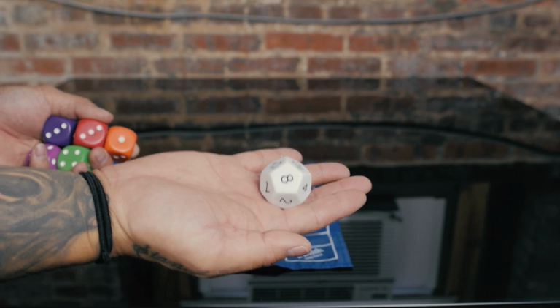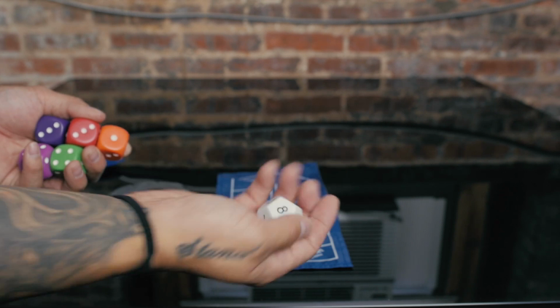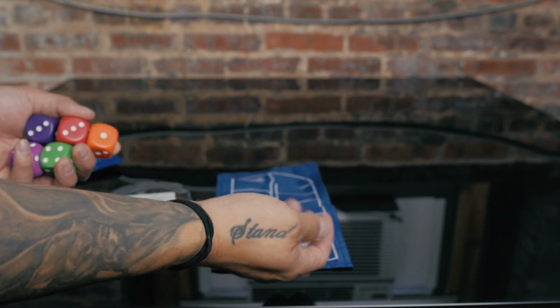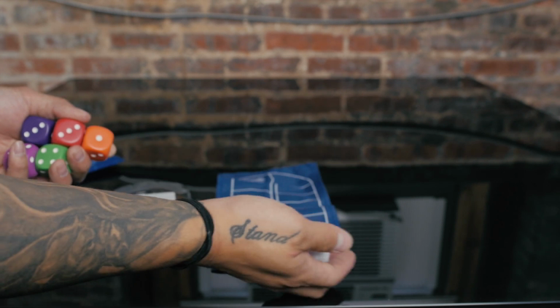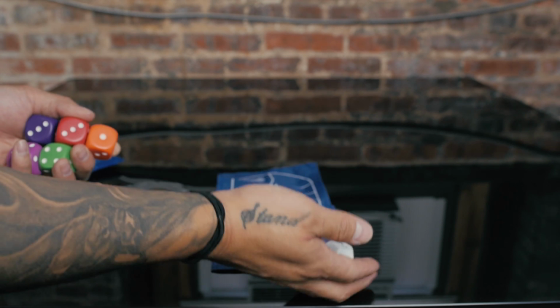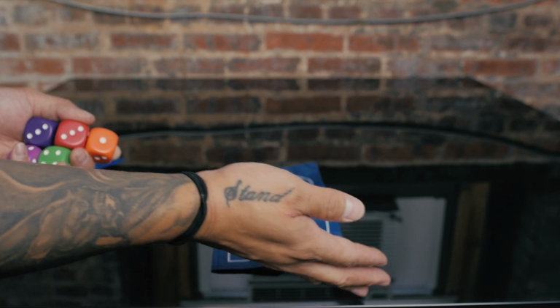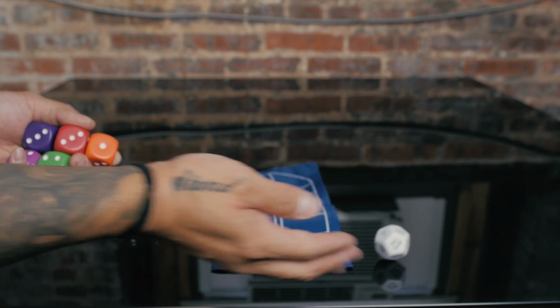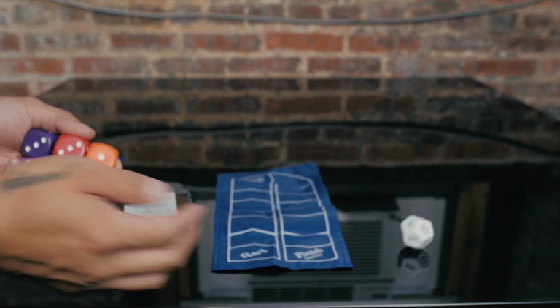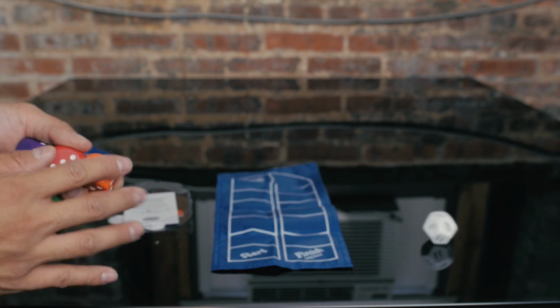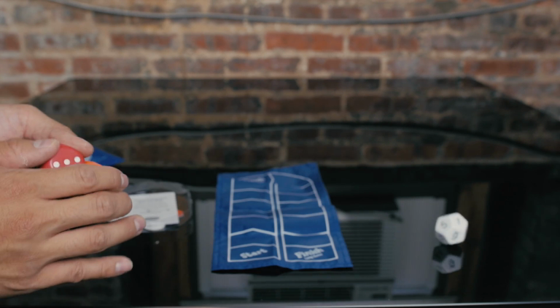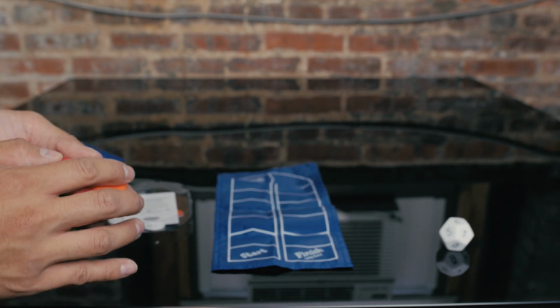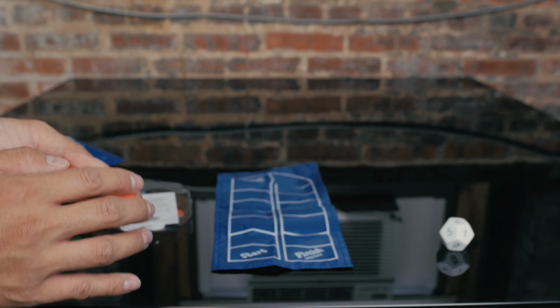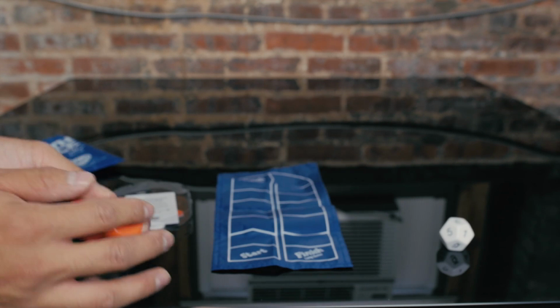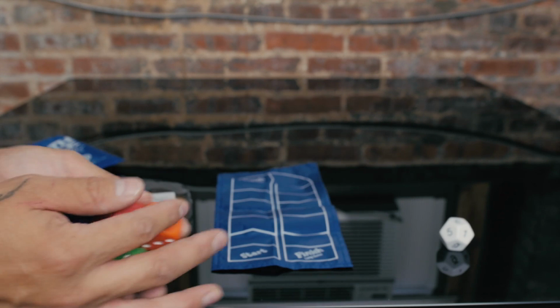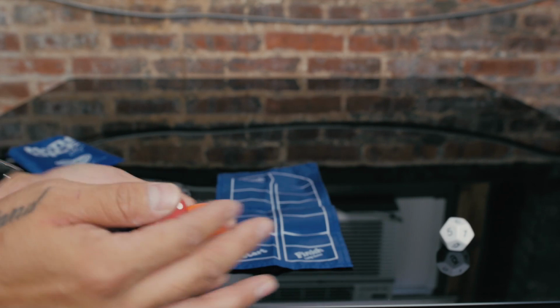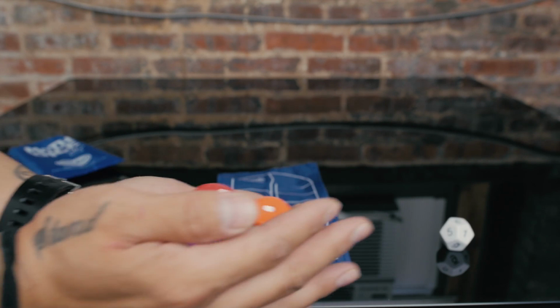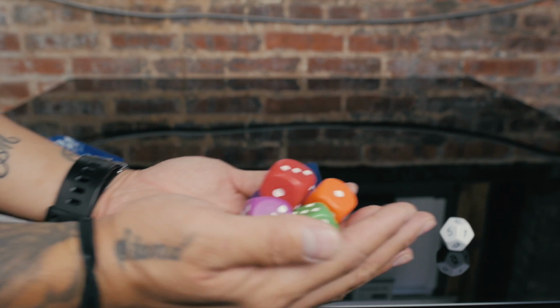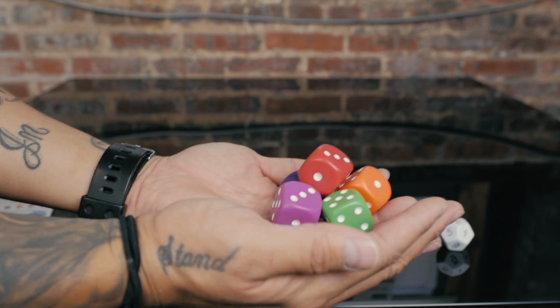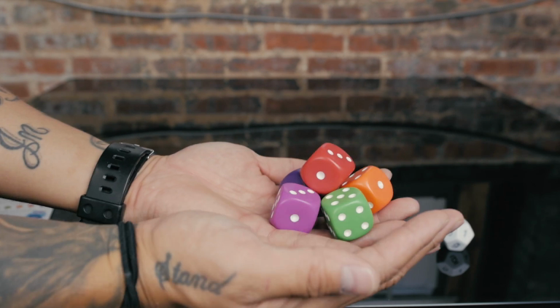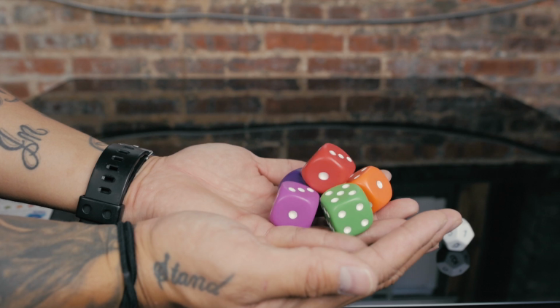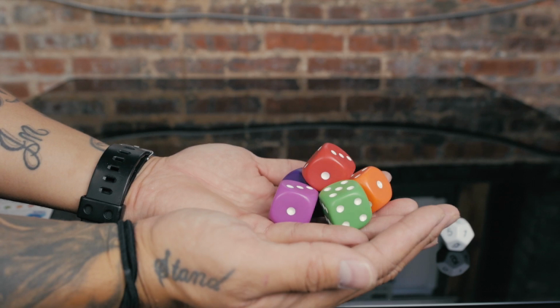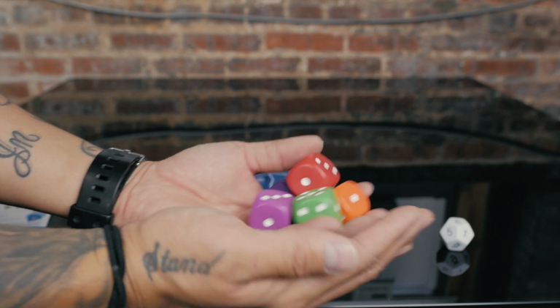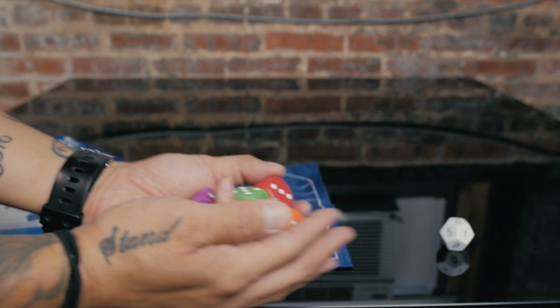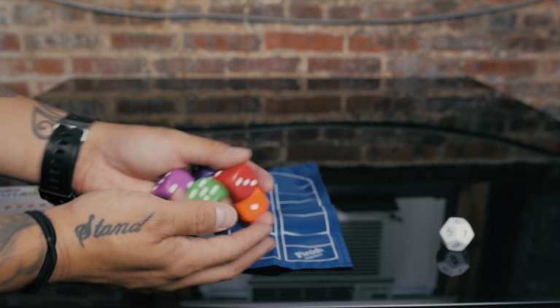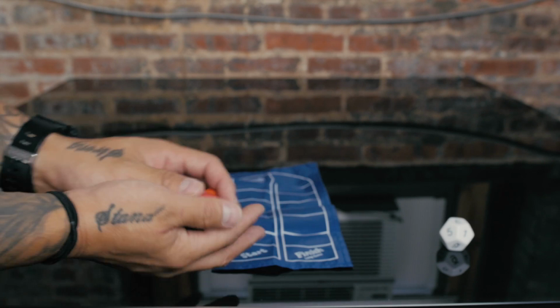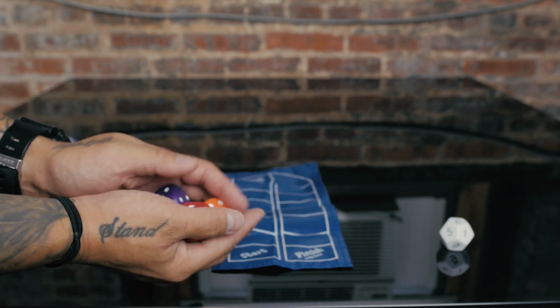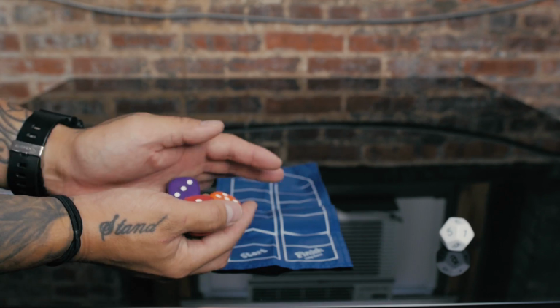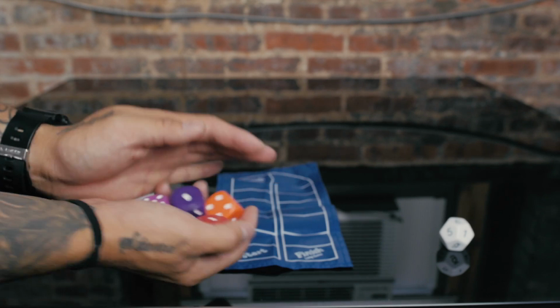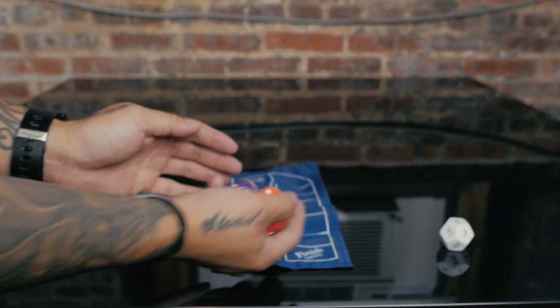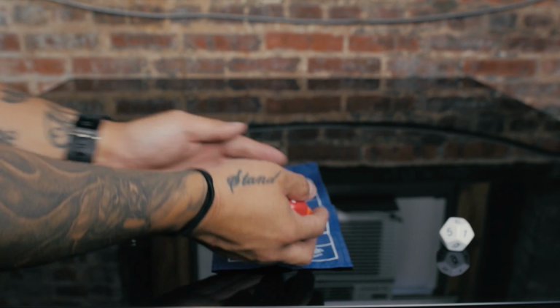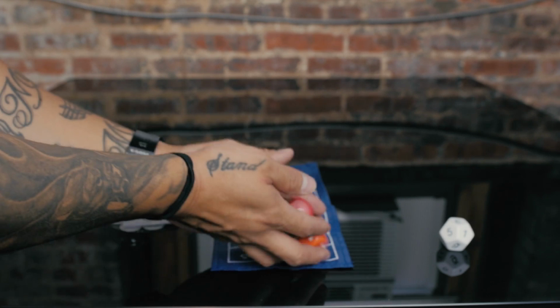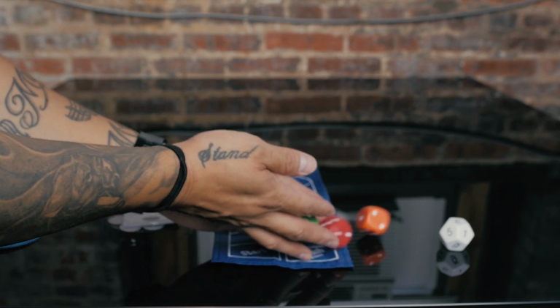So this is how you play. You roll that die and get a number, then you grab these five dice and you can roll them one at a time or all together.